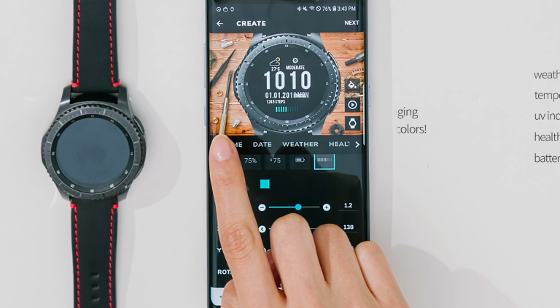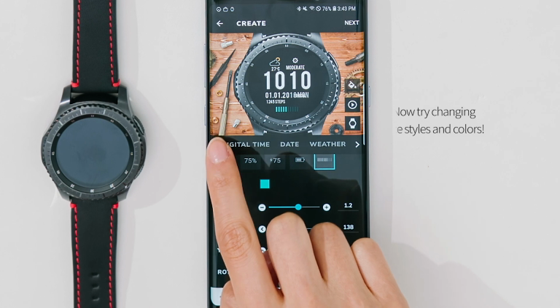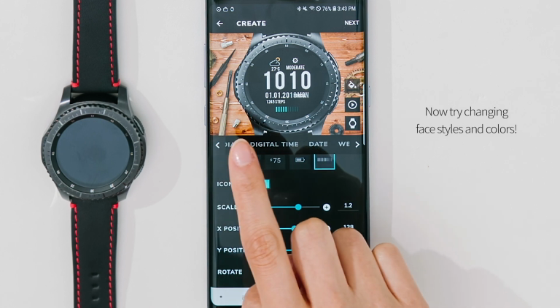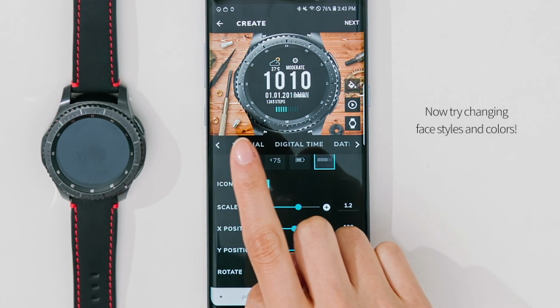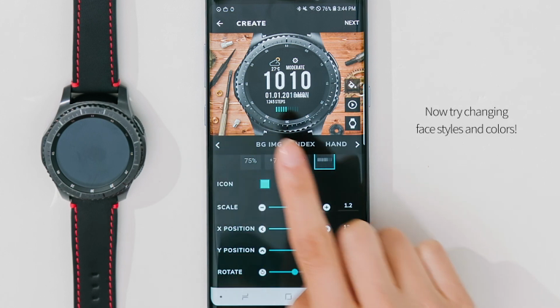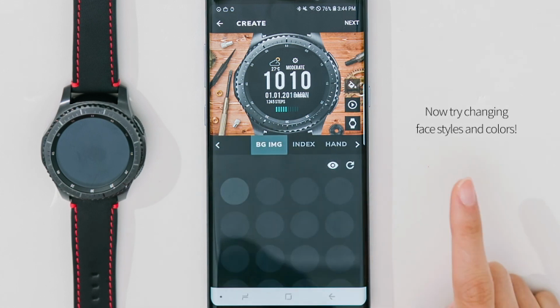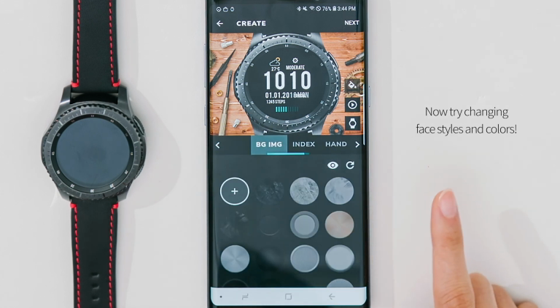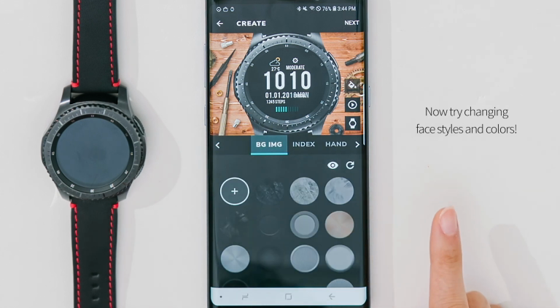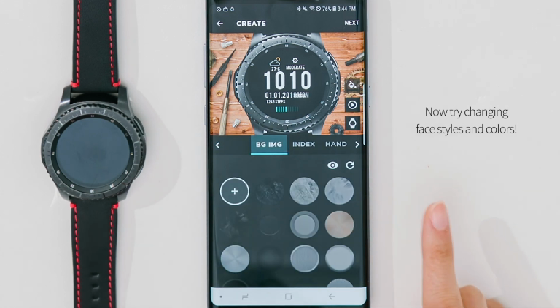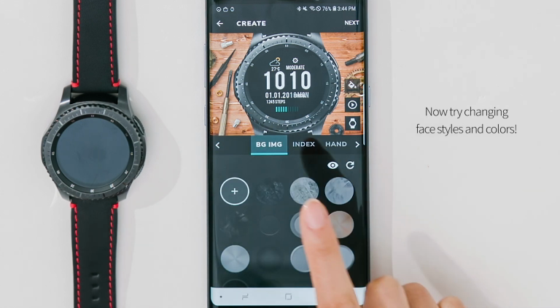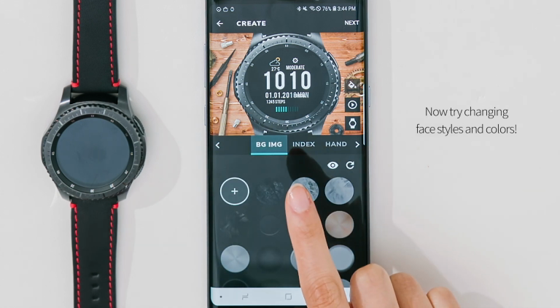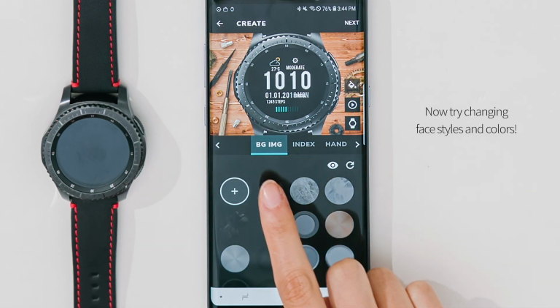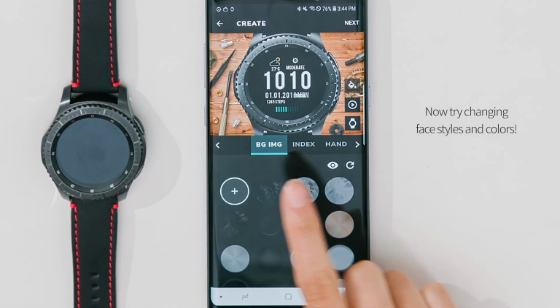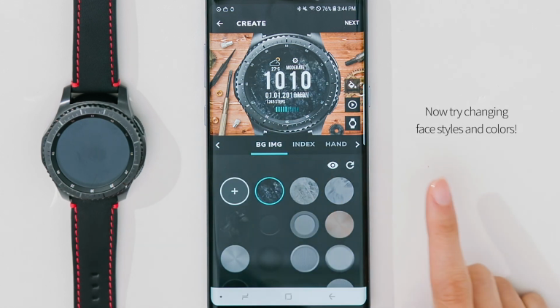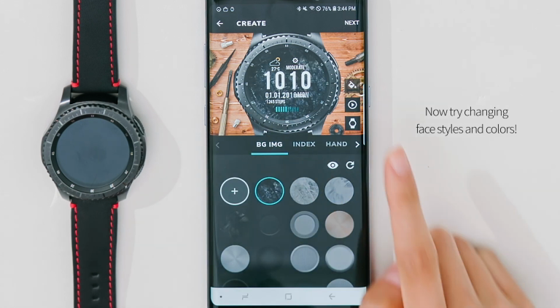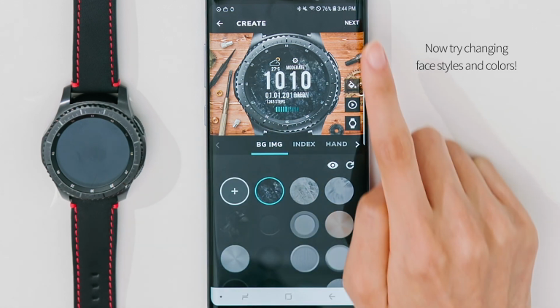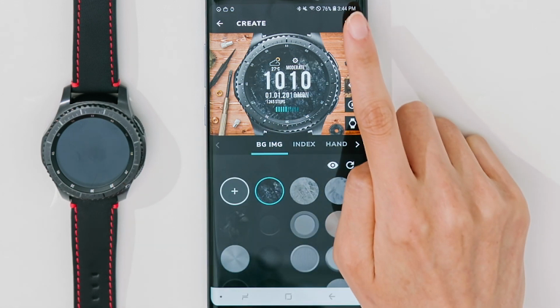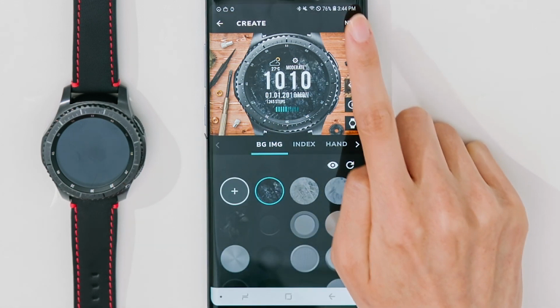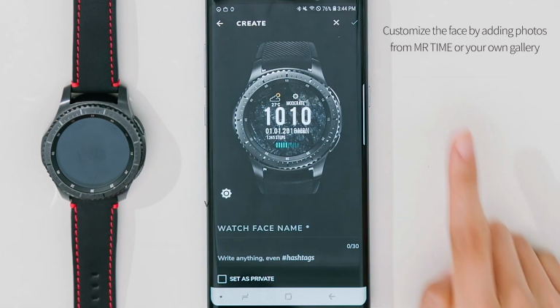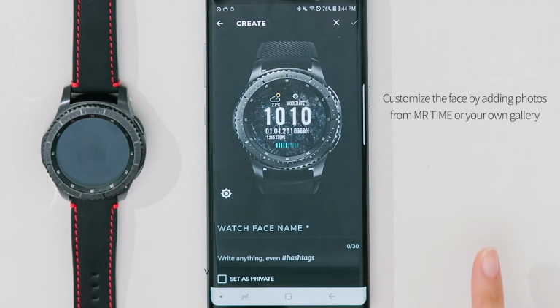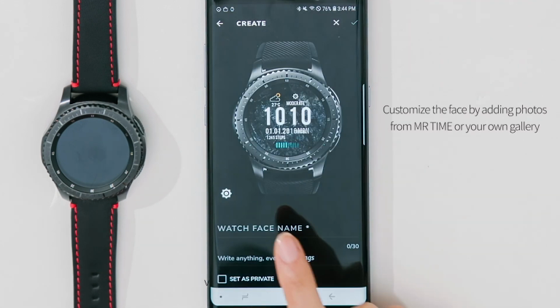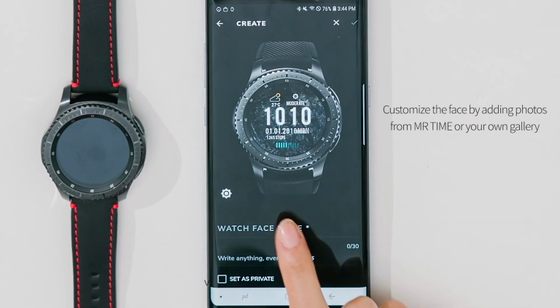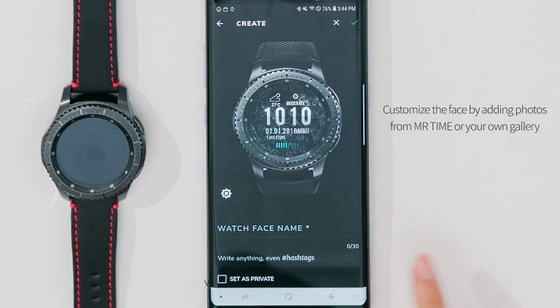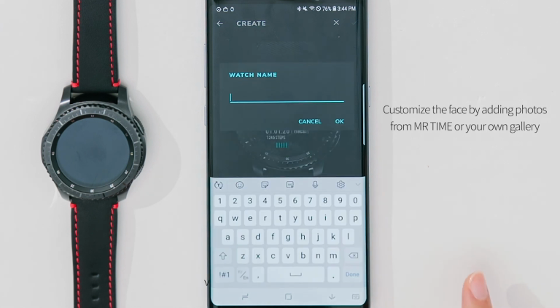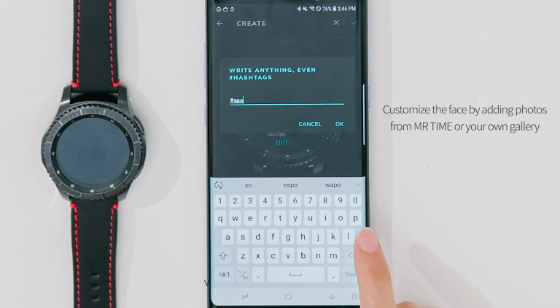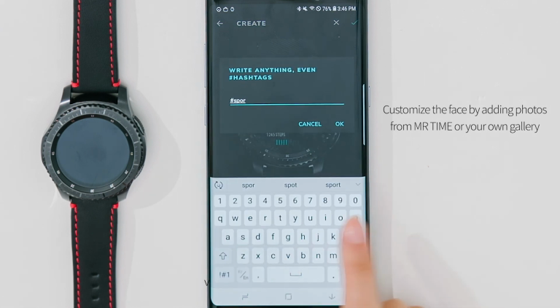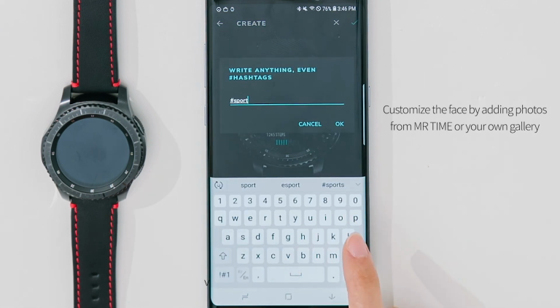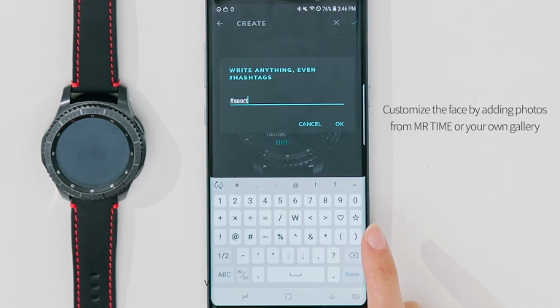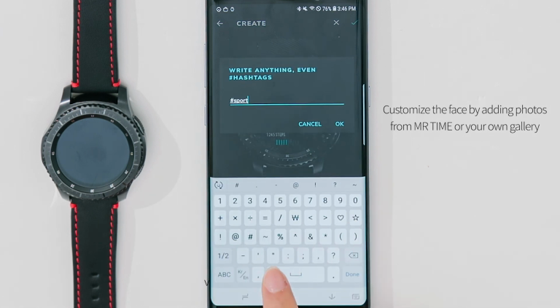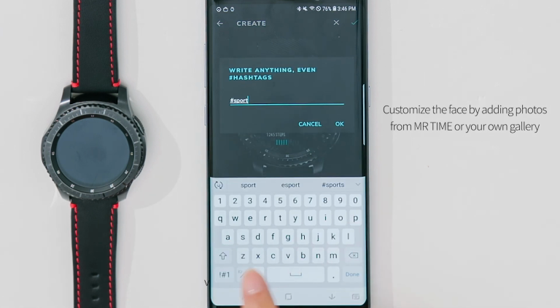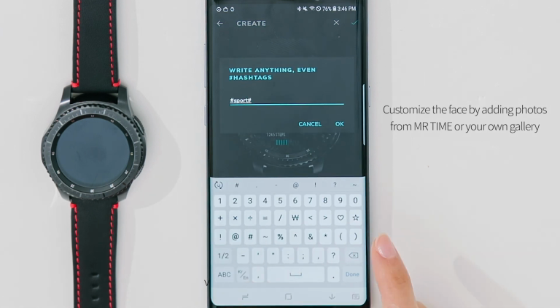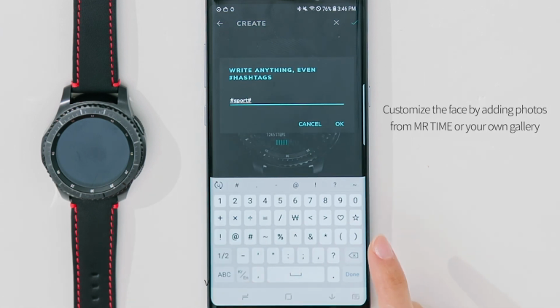Now try changing face styles and colors. Customize the face by adding photos from Mr. Time or your own gallery.